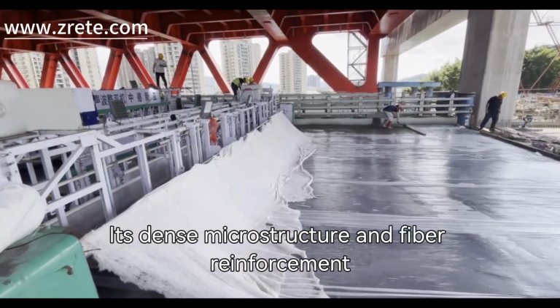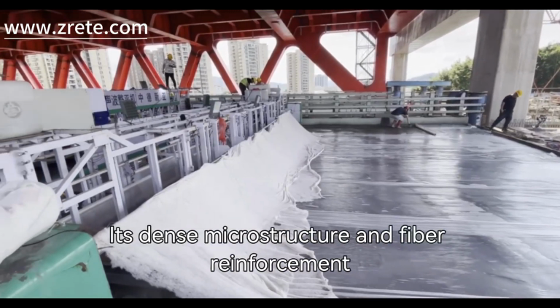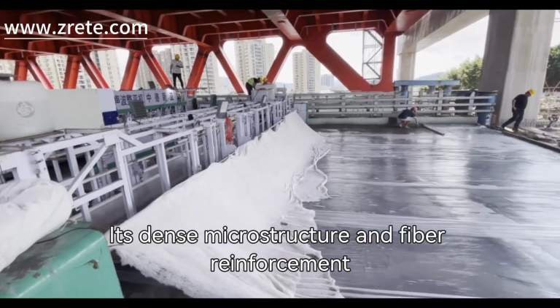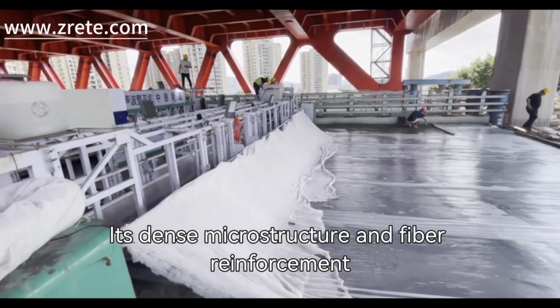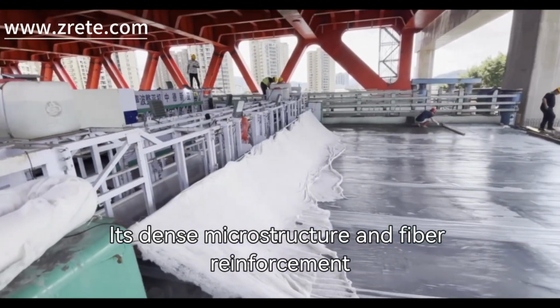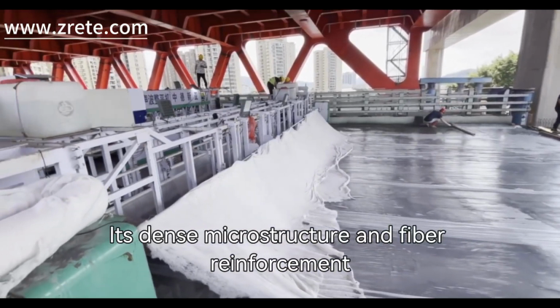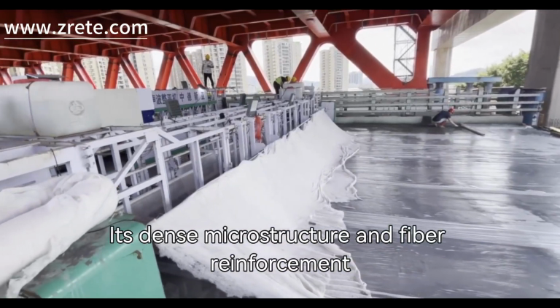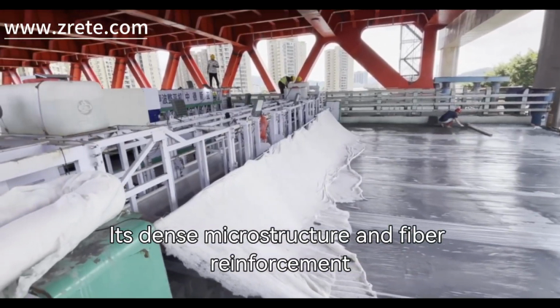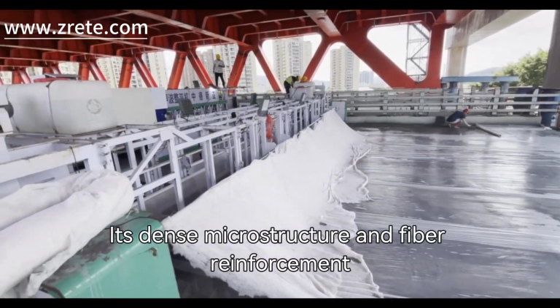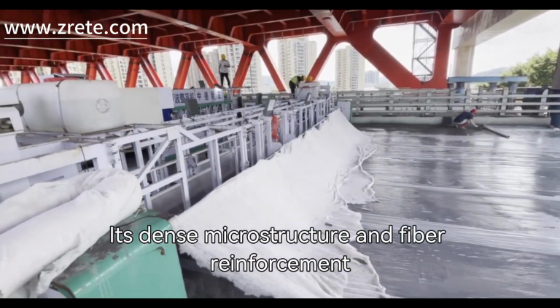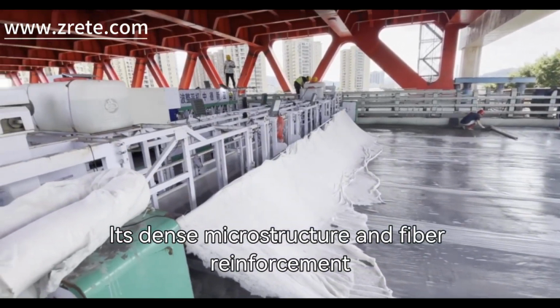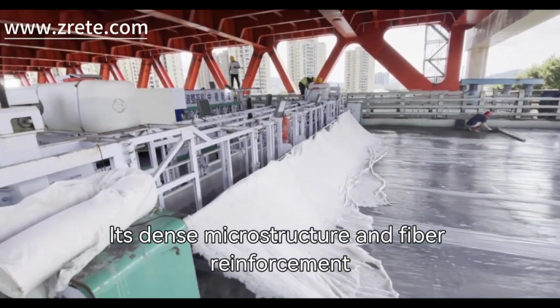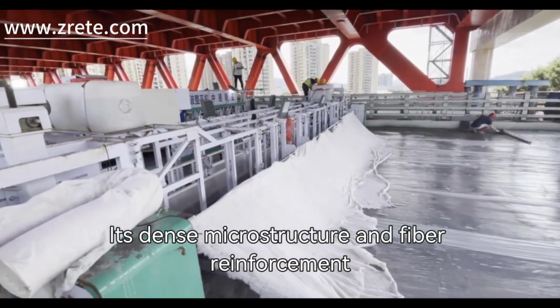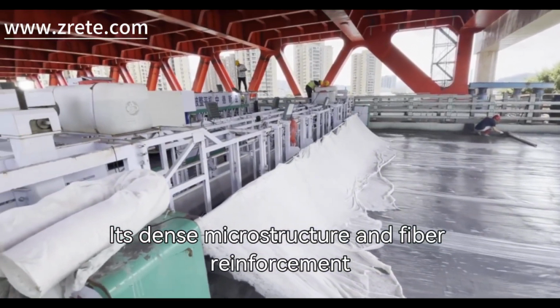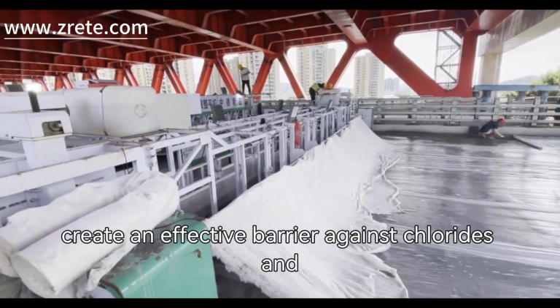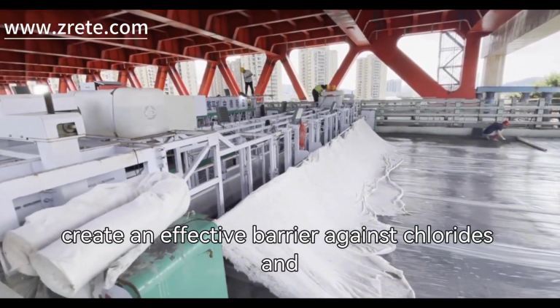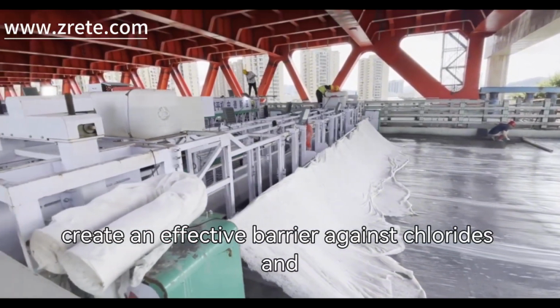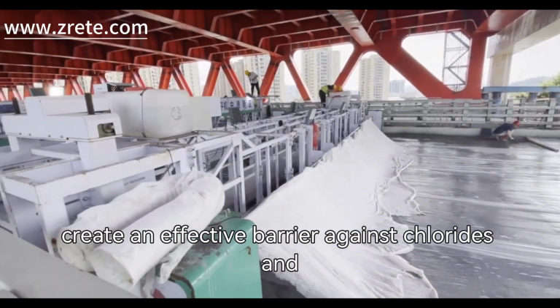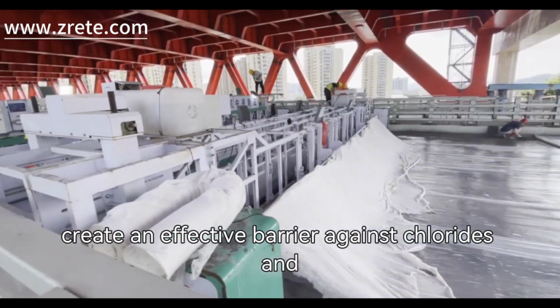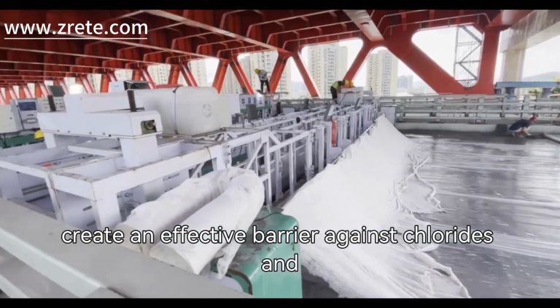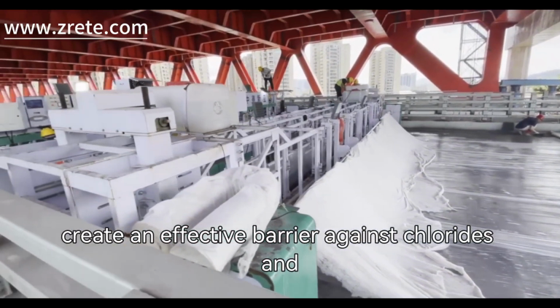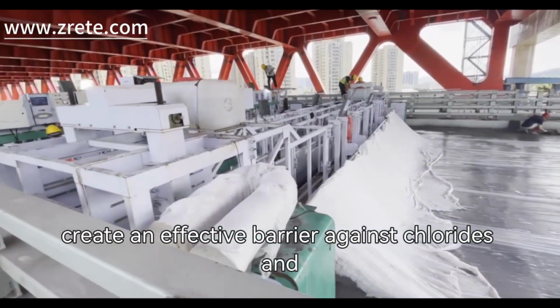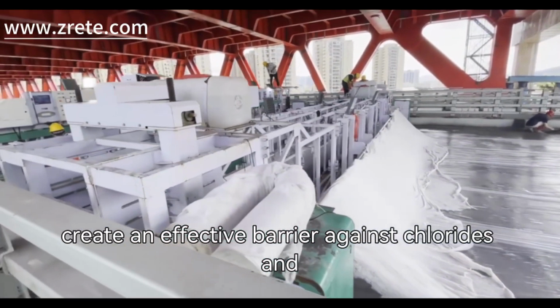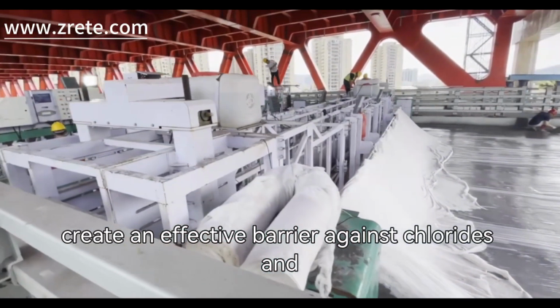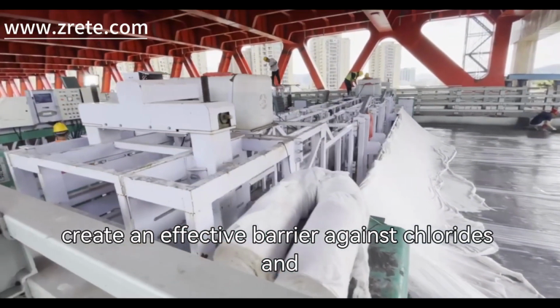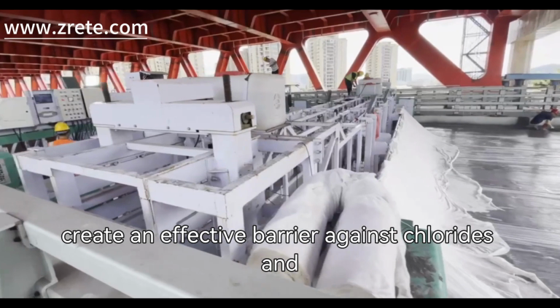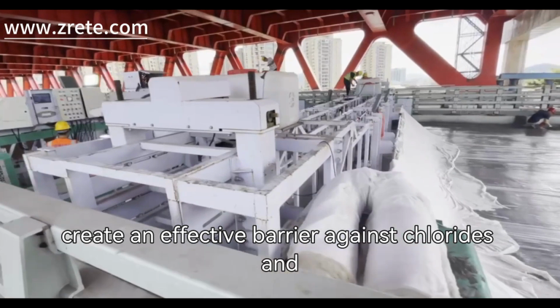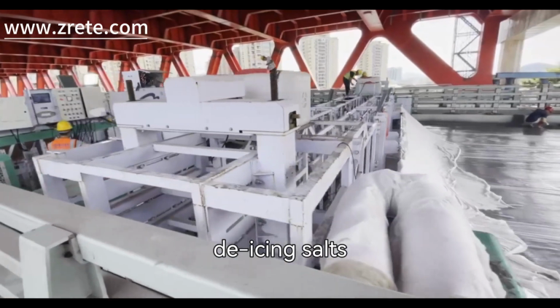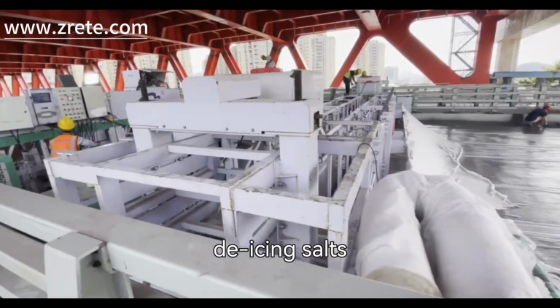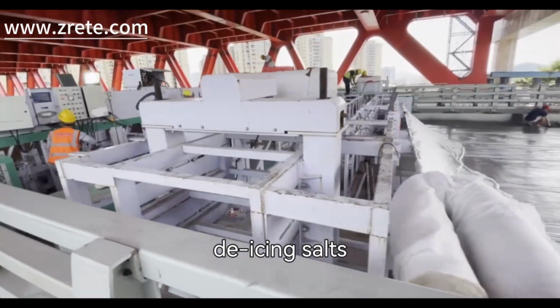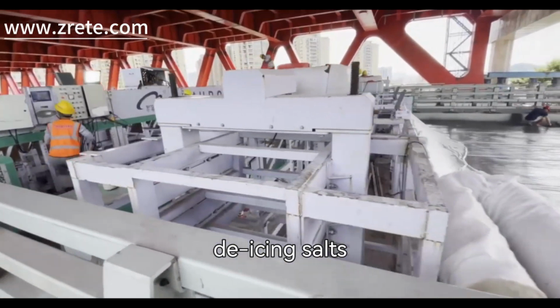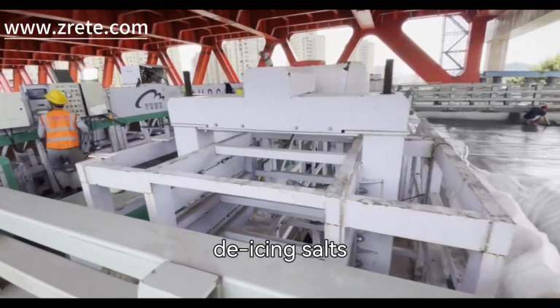Its dense microstructure and fiber reinforcement create an effective barrier against chlorides and de-icing salts.